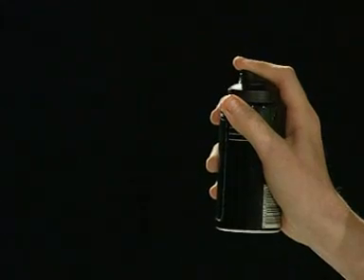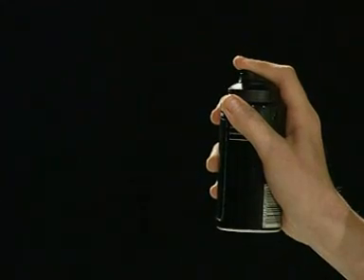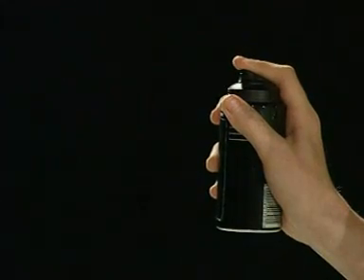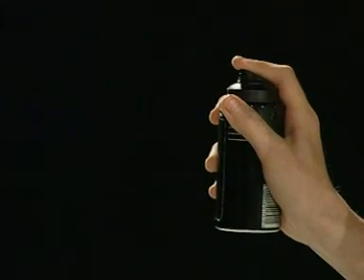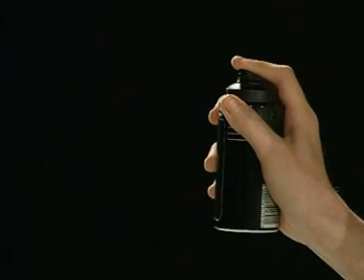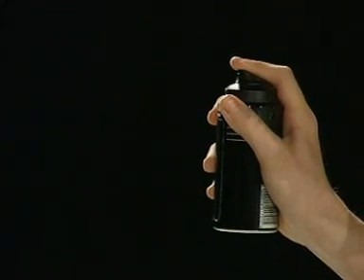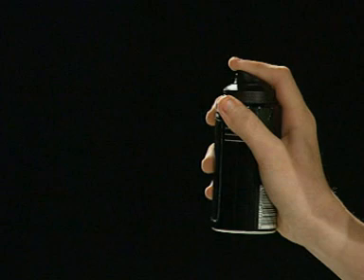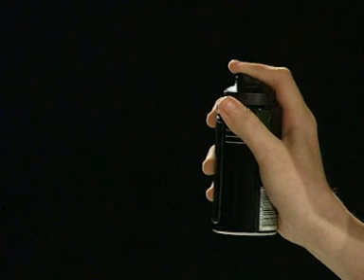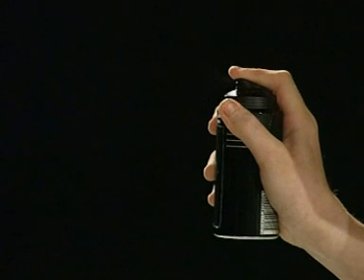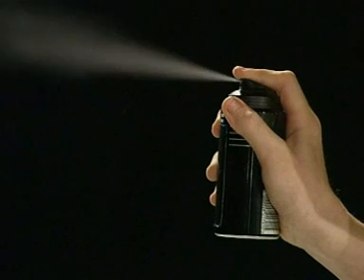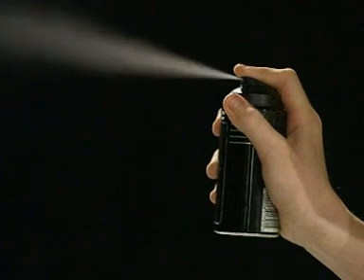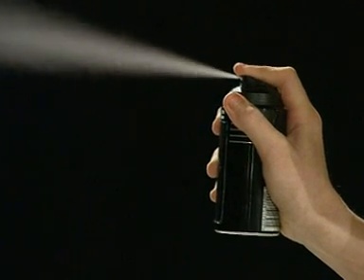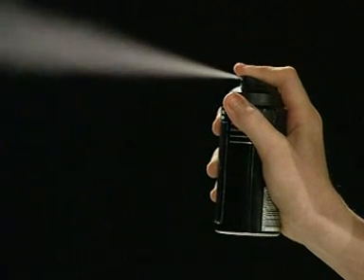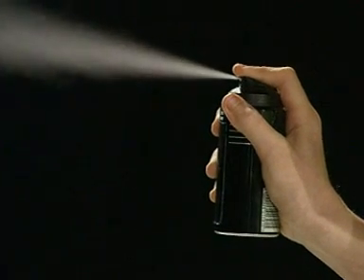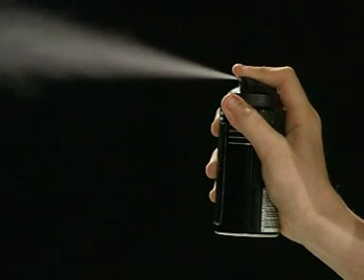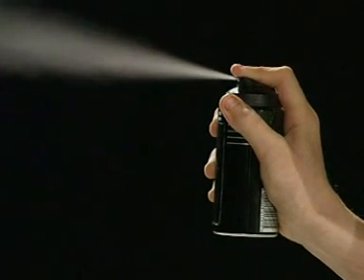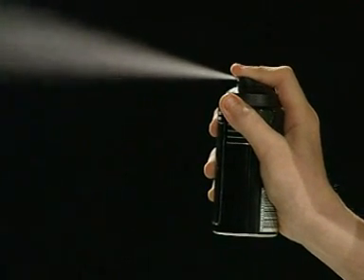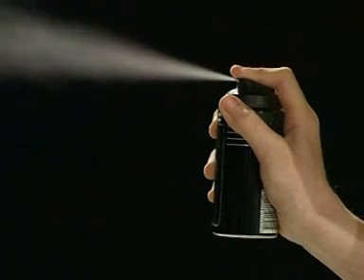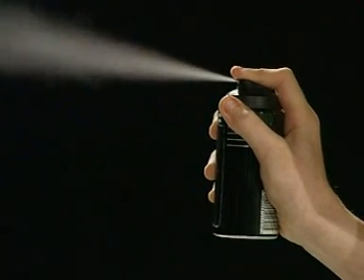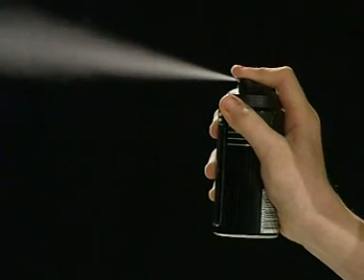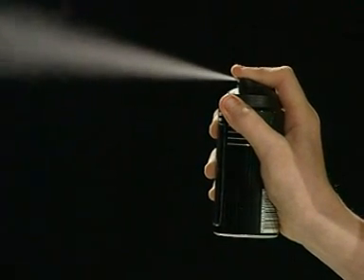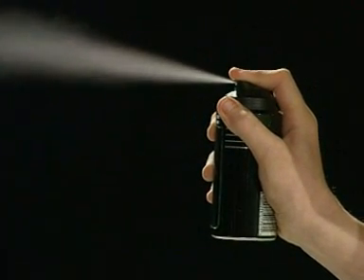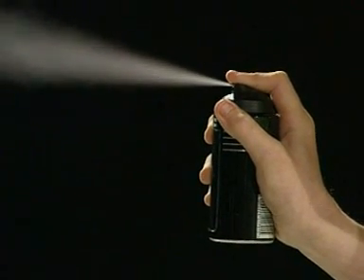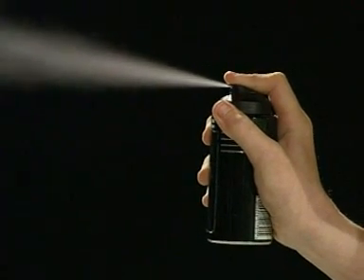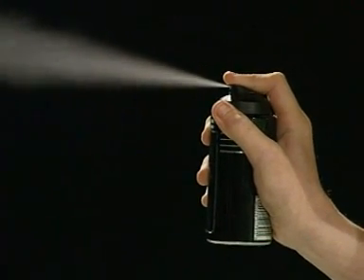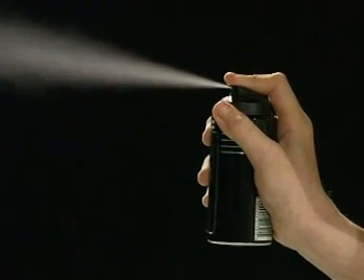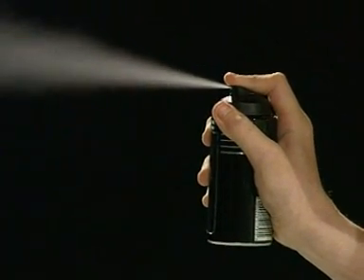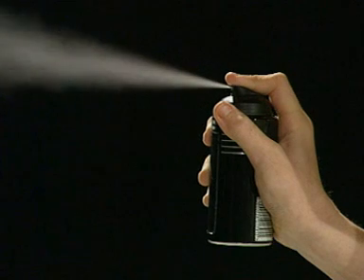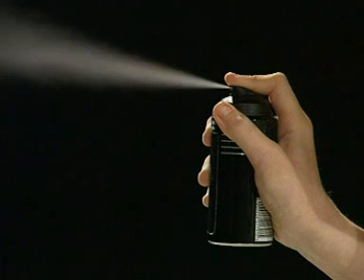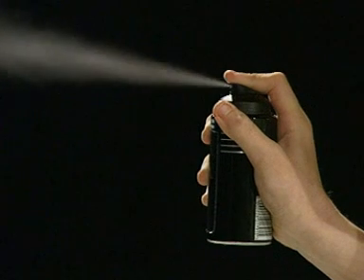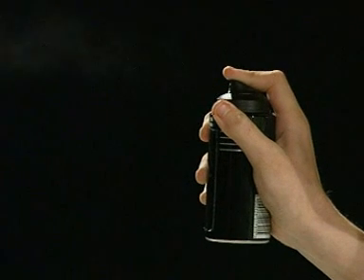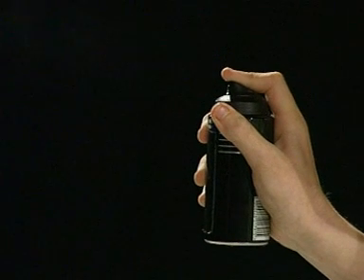This body spray is designed to be smelly. Give it a squirt and a fine spray of liquid is released, but it quickly changes into a gas.